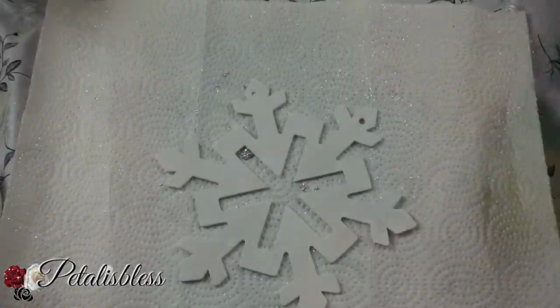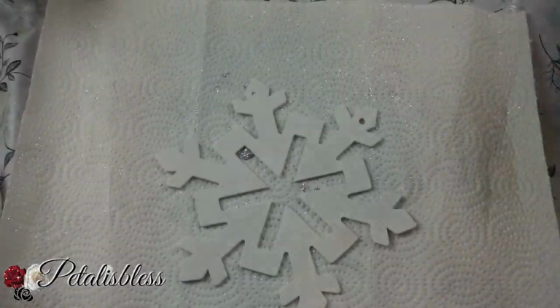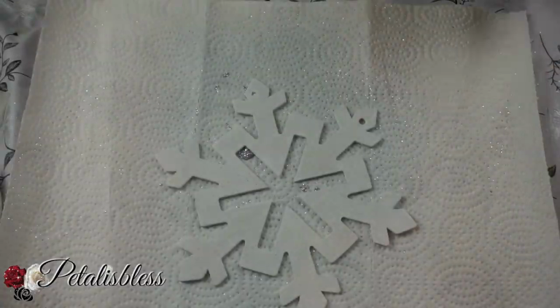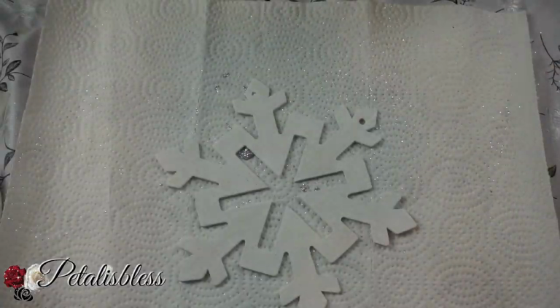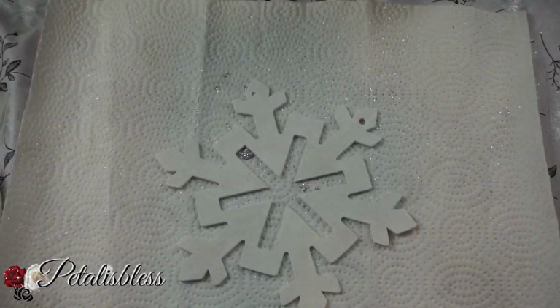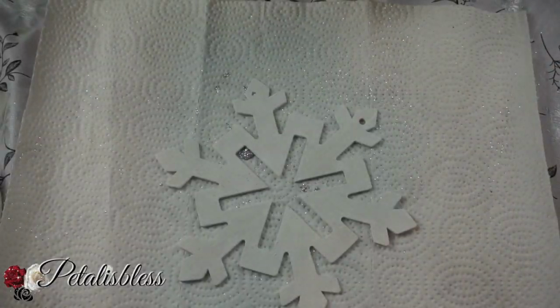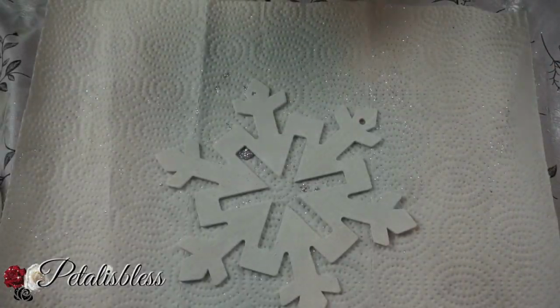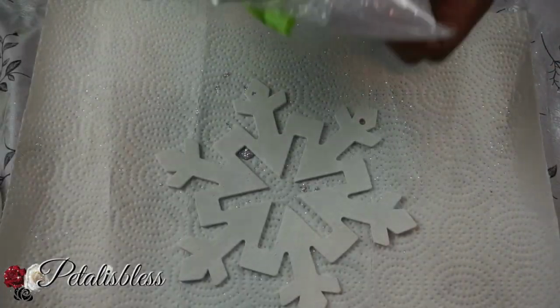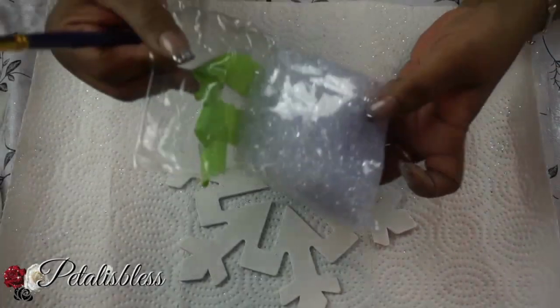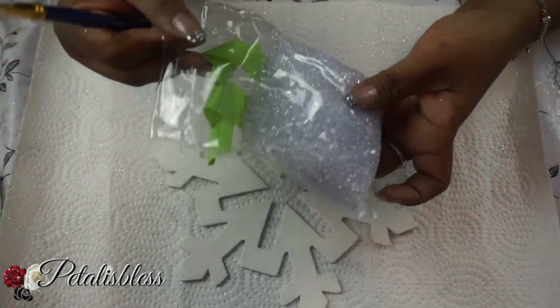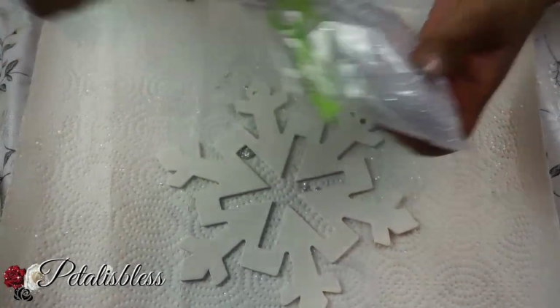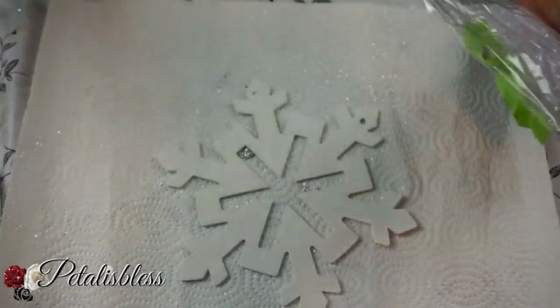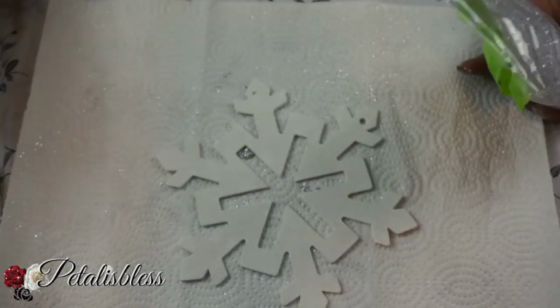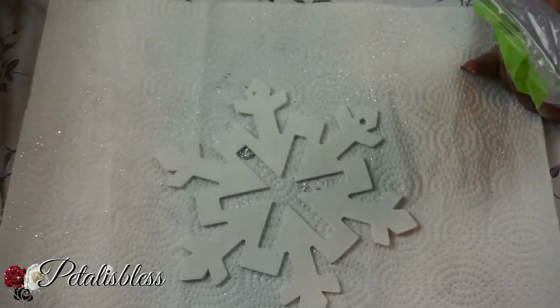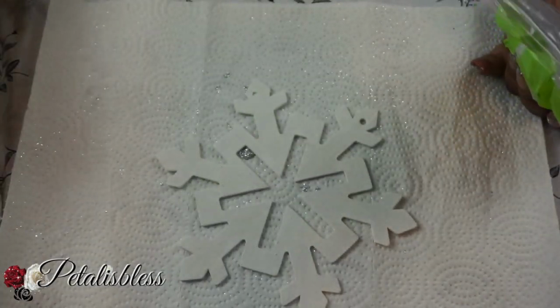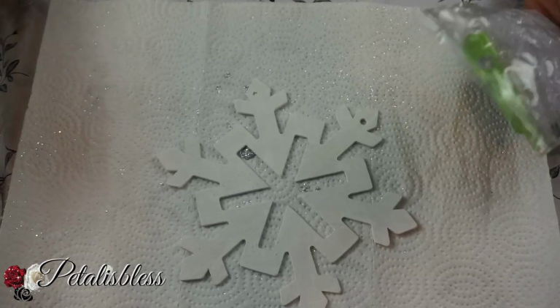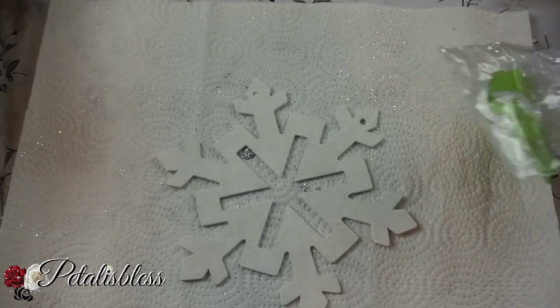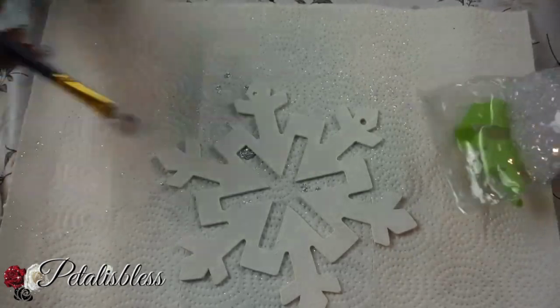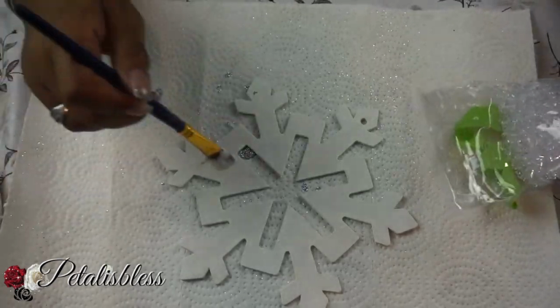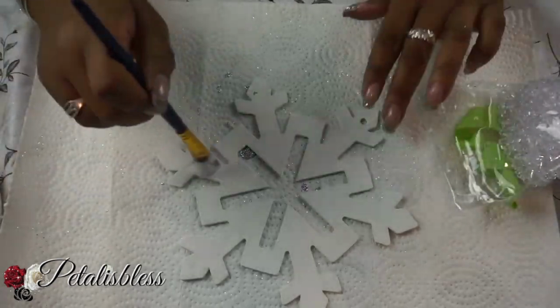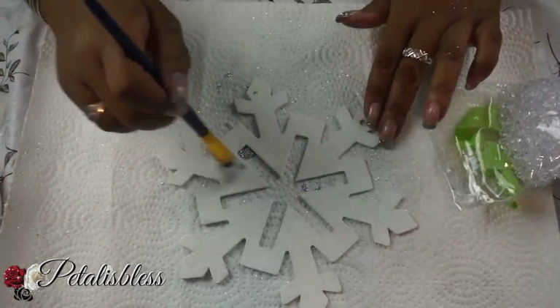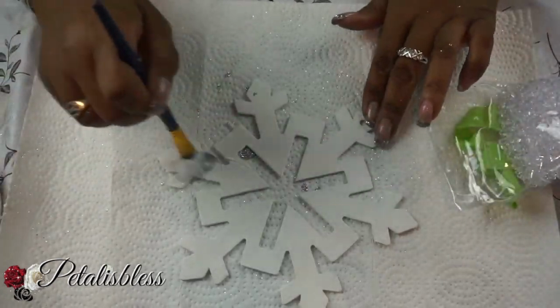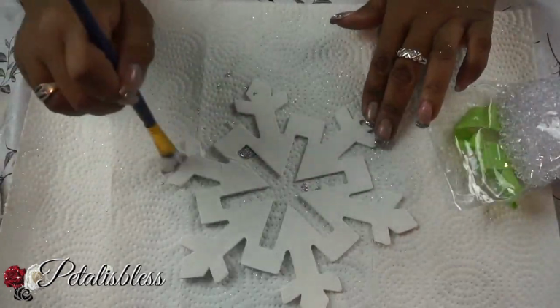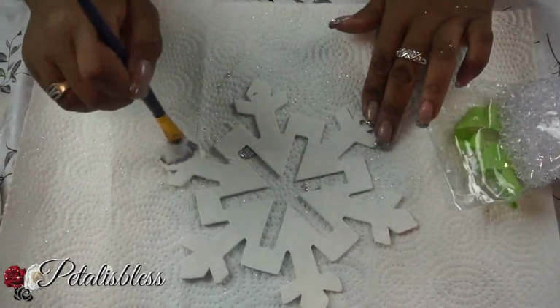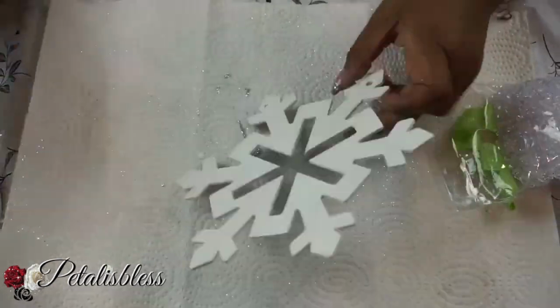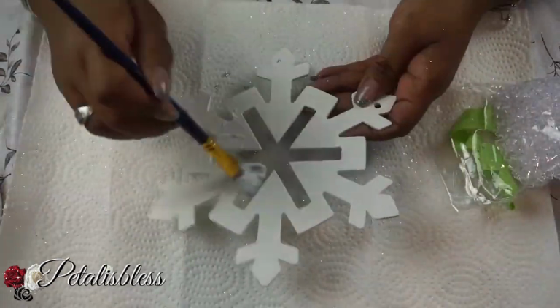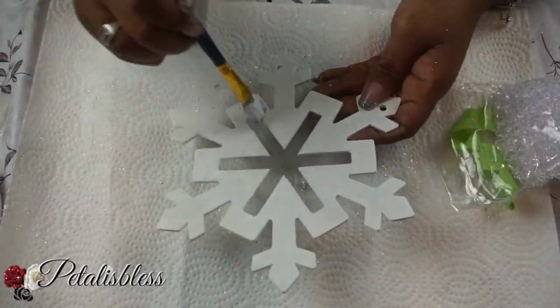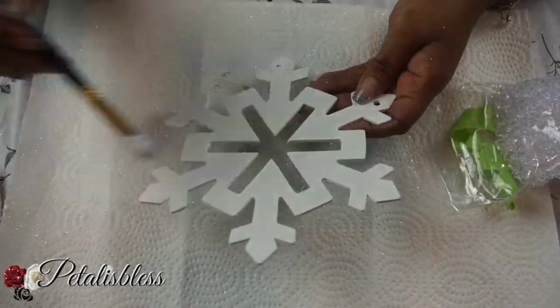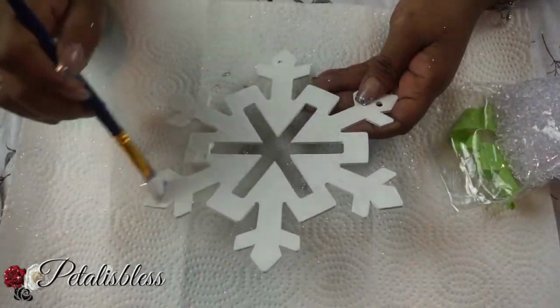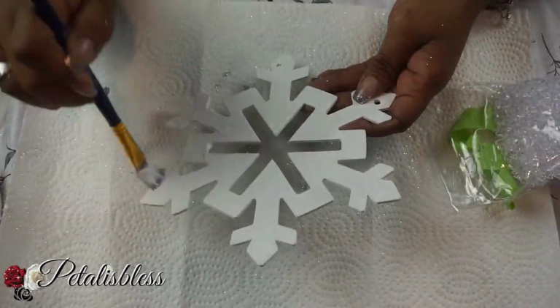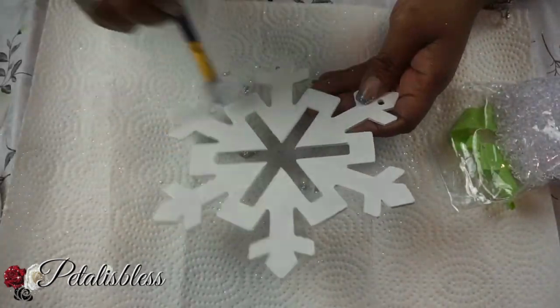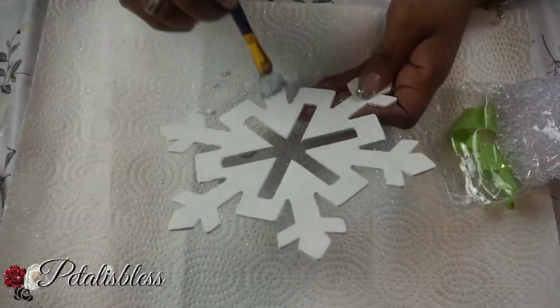On this snowflake we'll be adding the clear crystals. So we add the Mod Podge and then add our crystals.